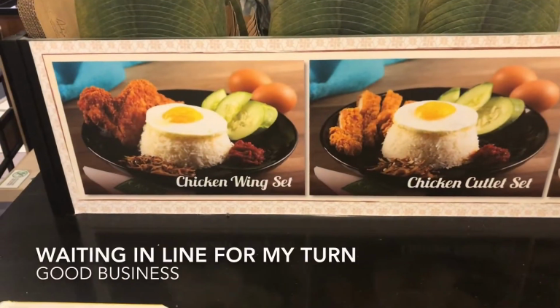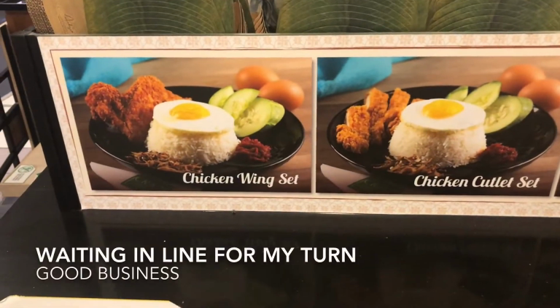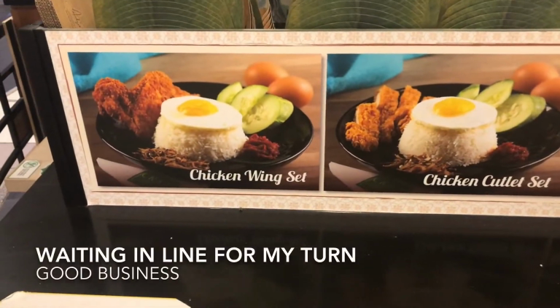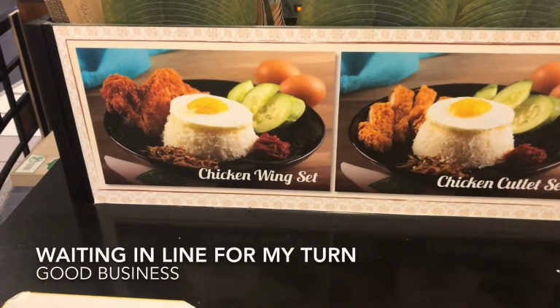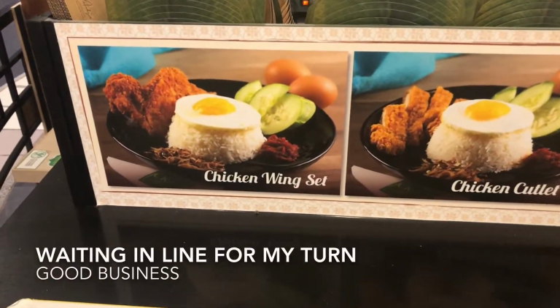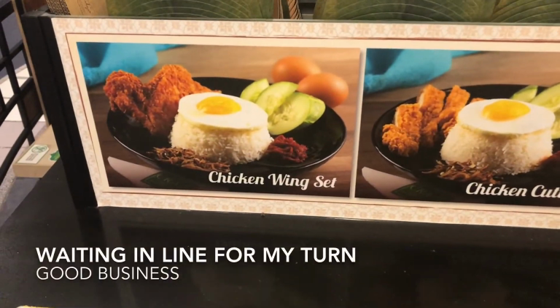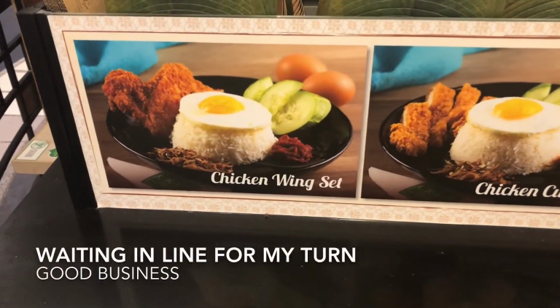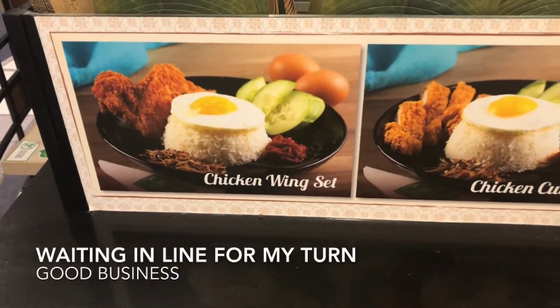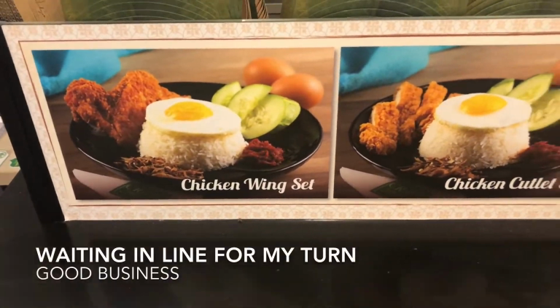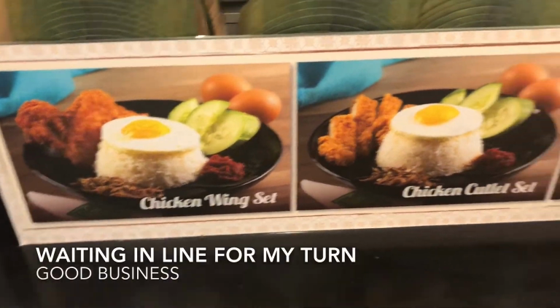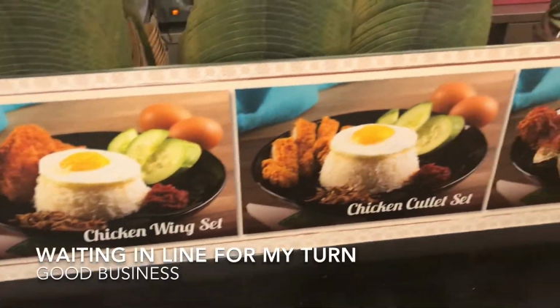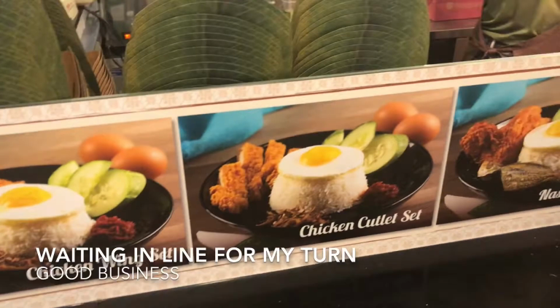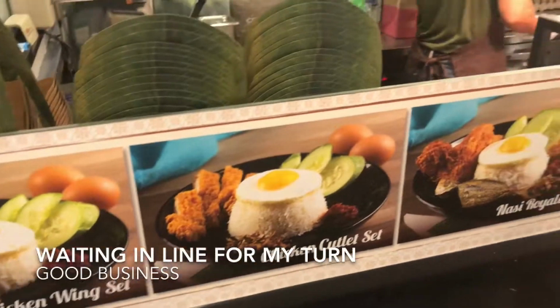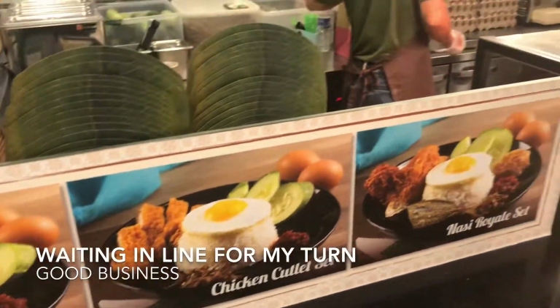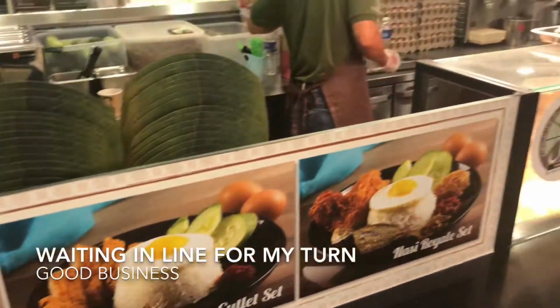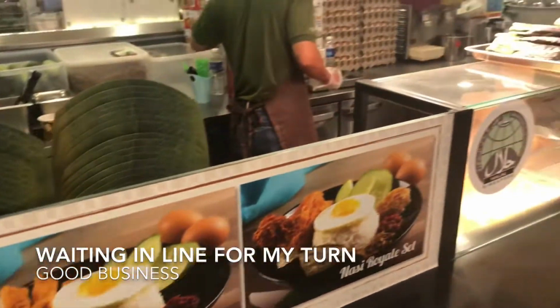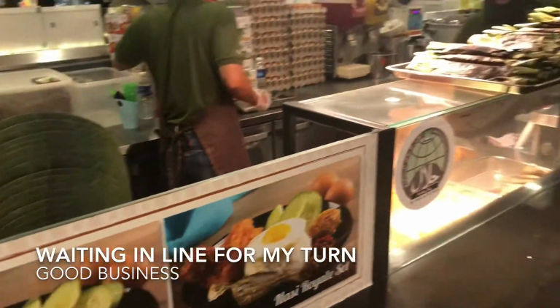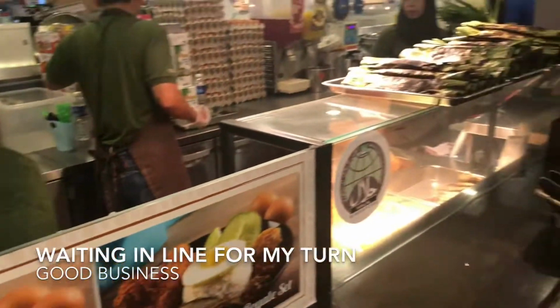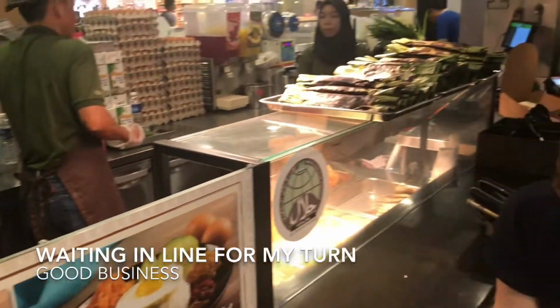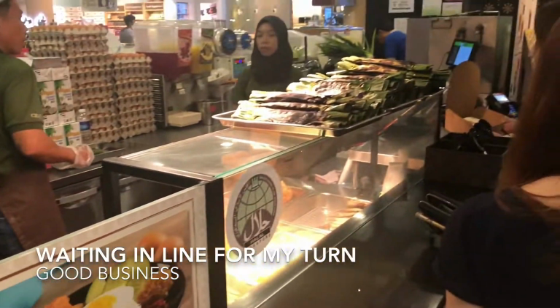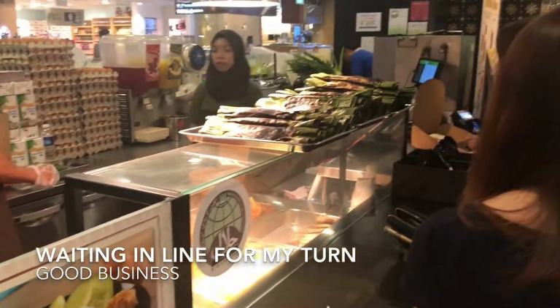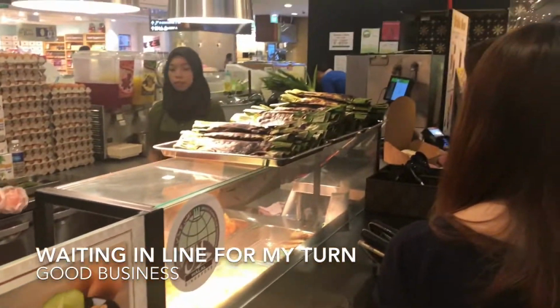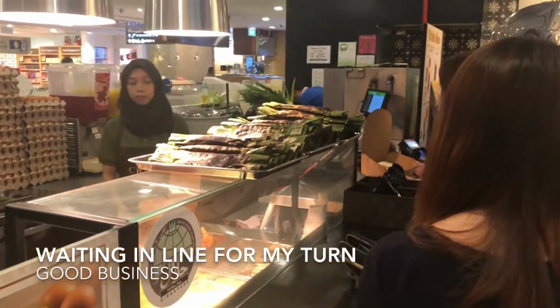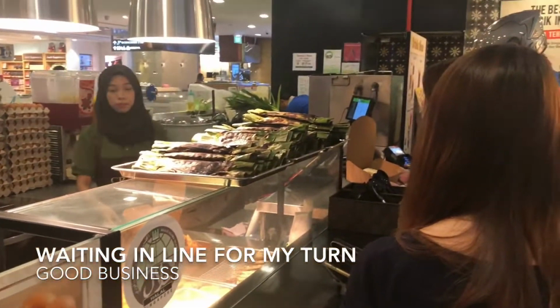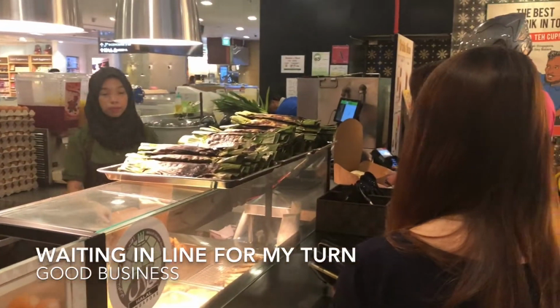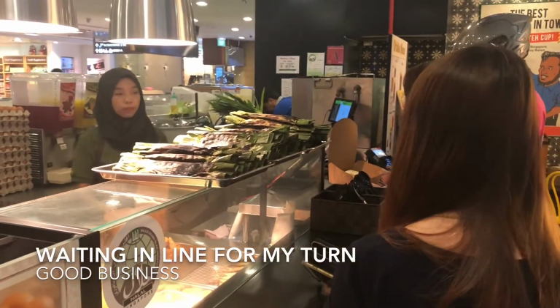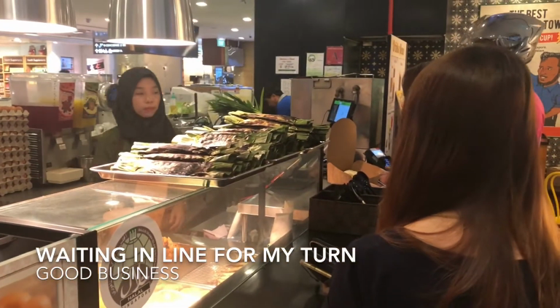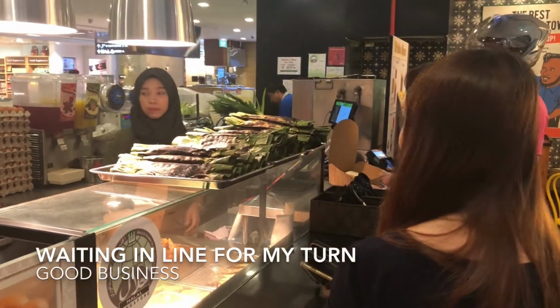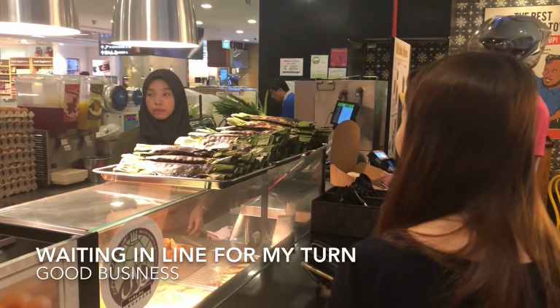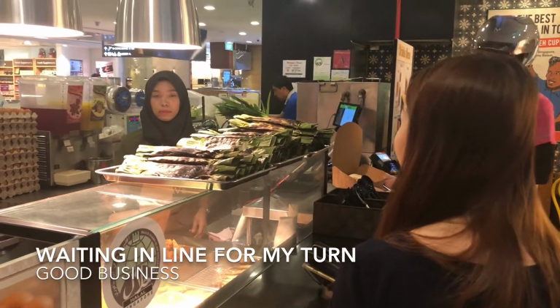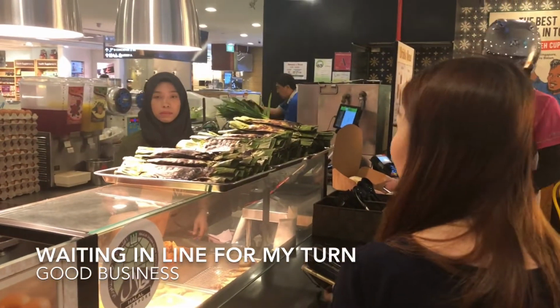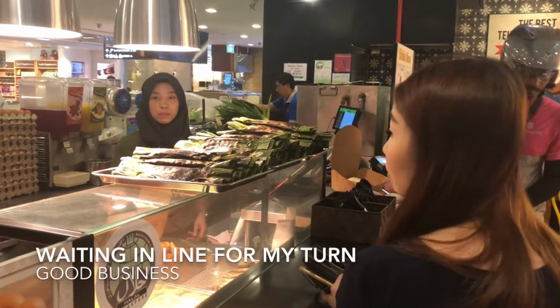And I am going to get what is known as the chicken wings set. I am in the line waiting for my turn.